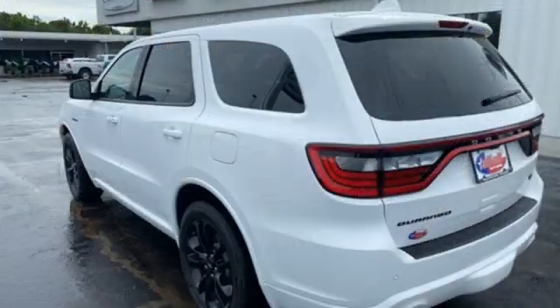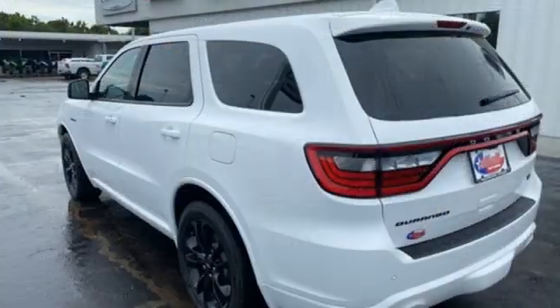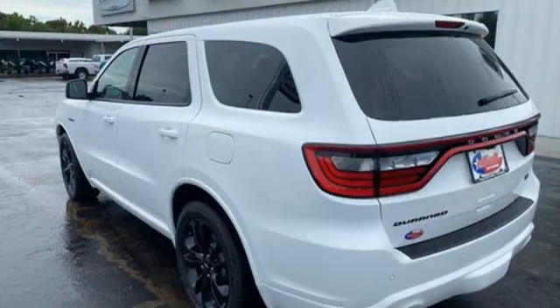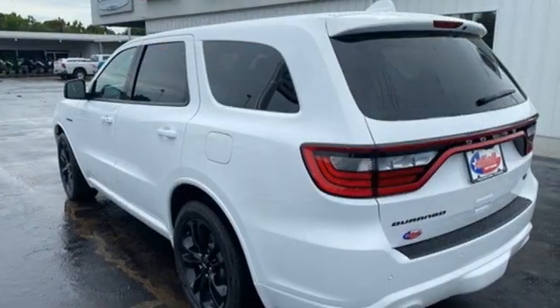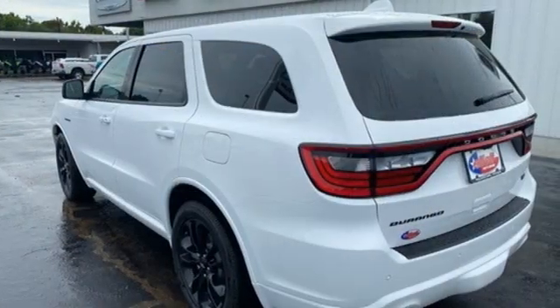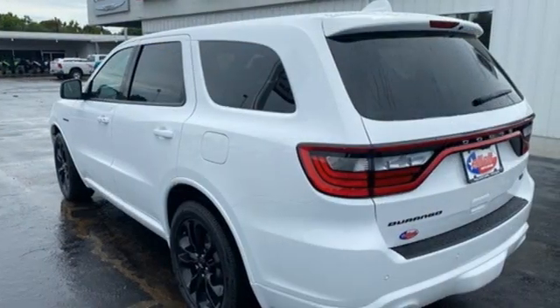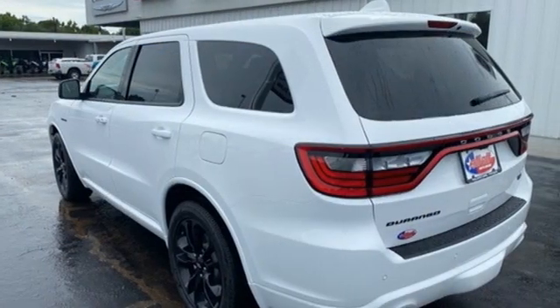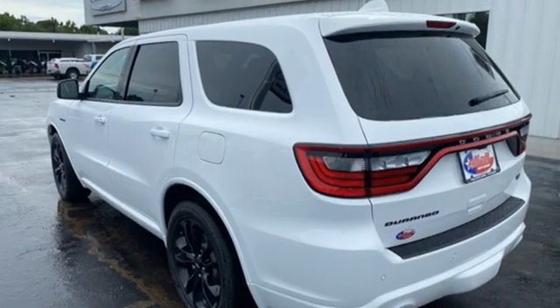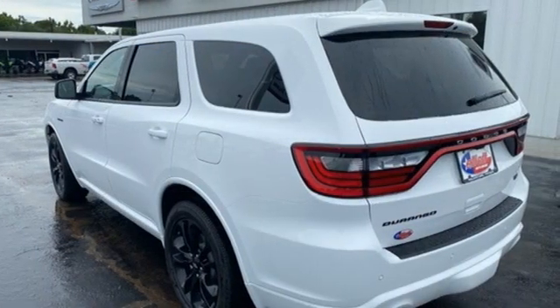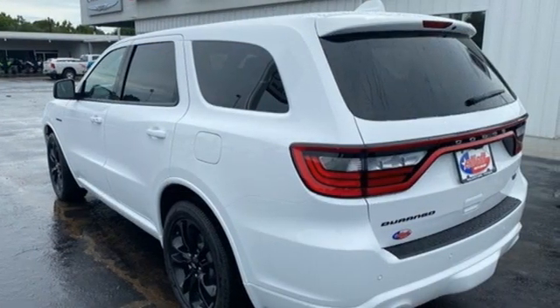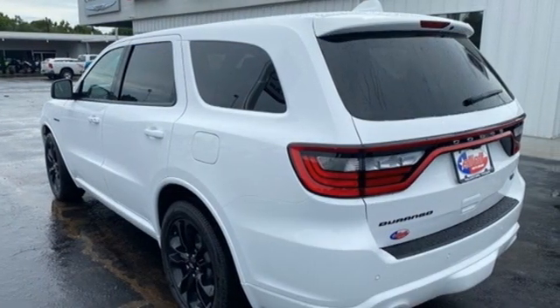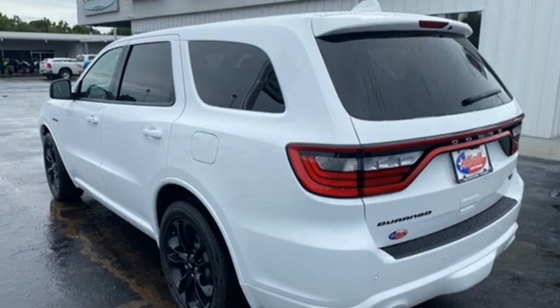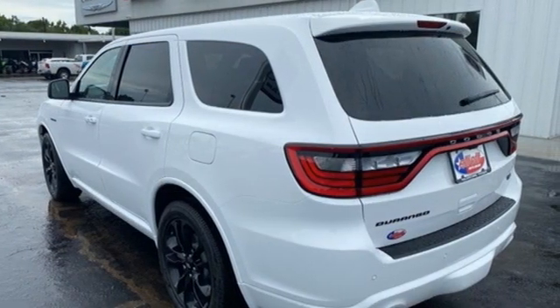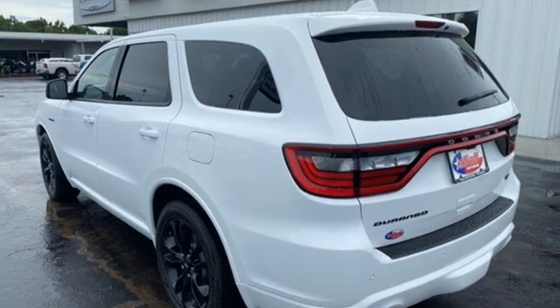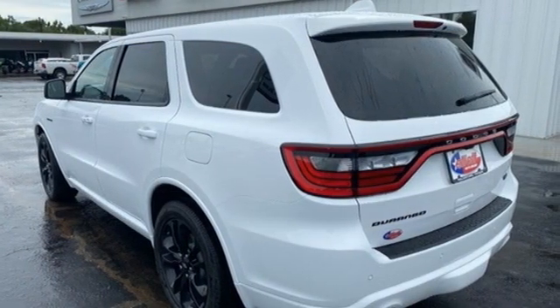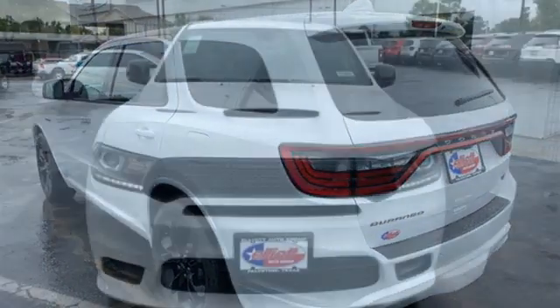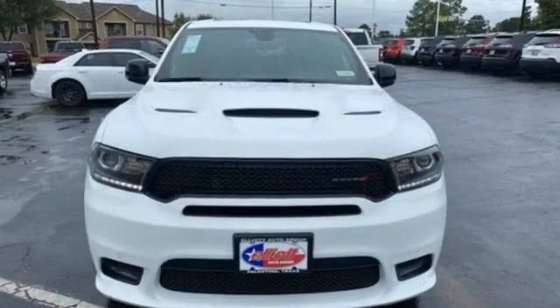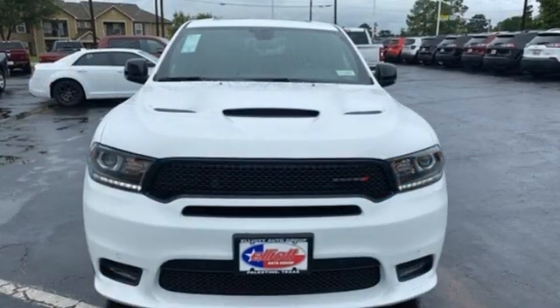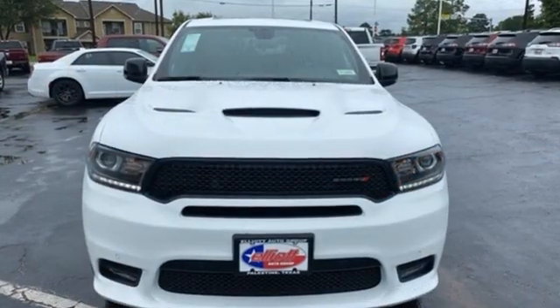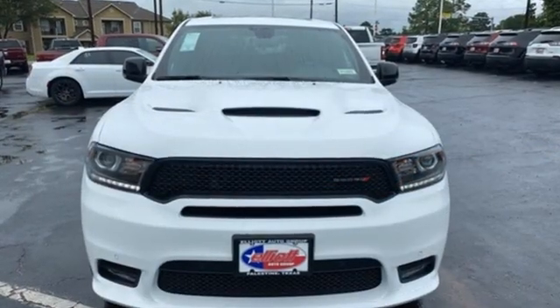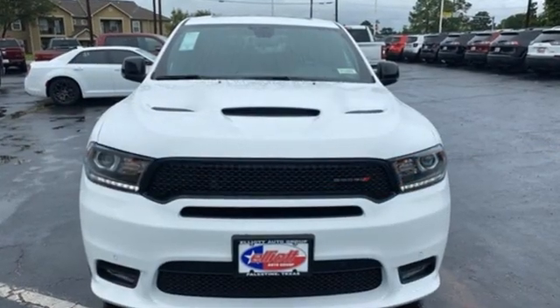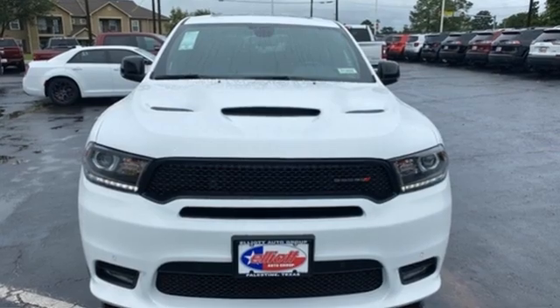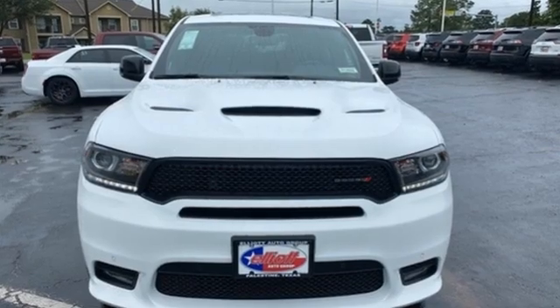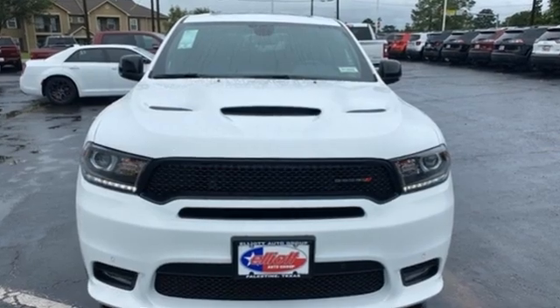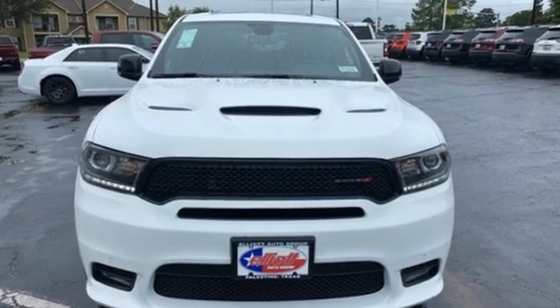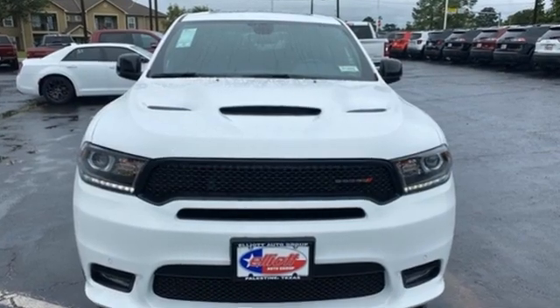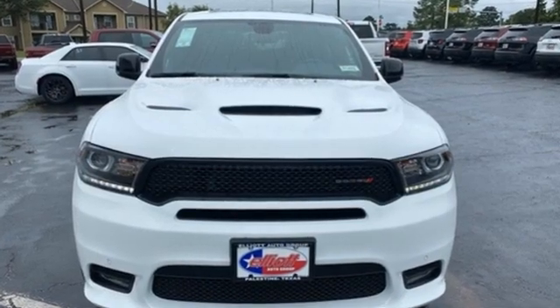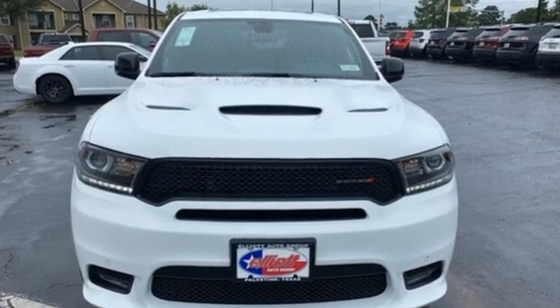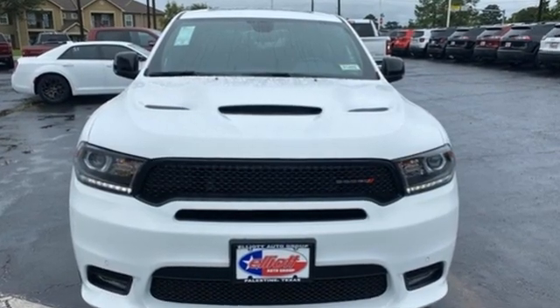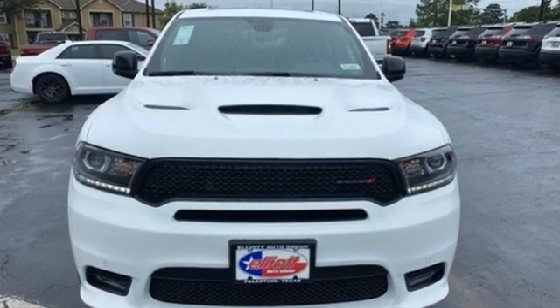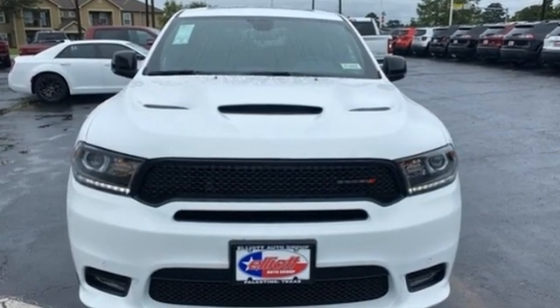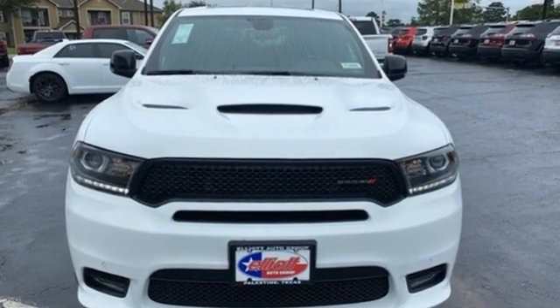Power, performance, passion — Dodge. If you've been waiting for the perfect time for a test drive, the time is now. Experience it today.